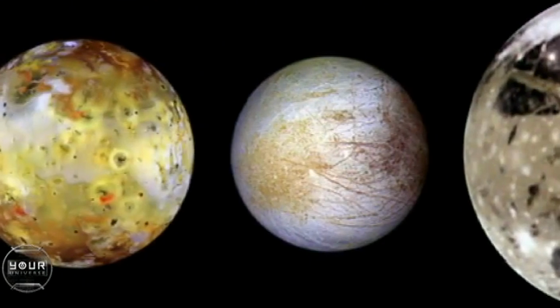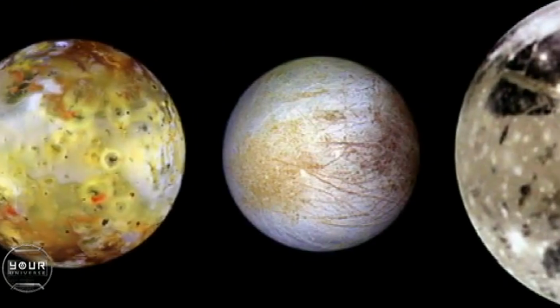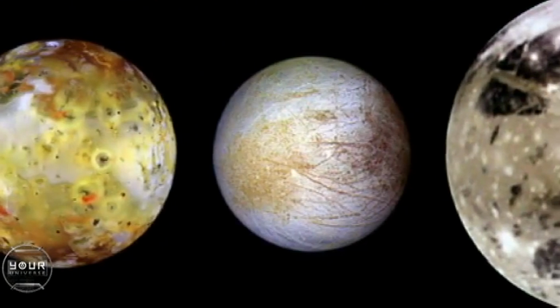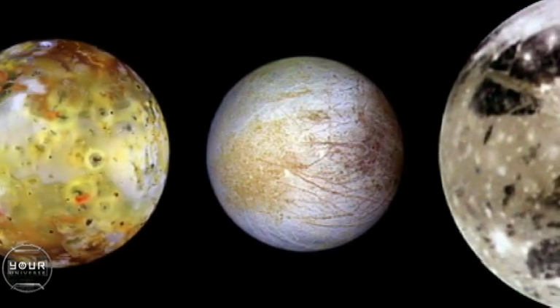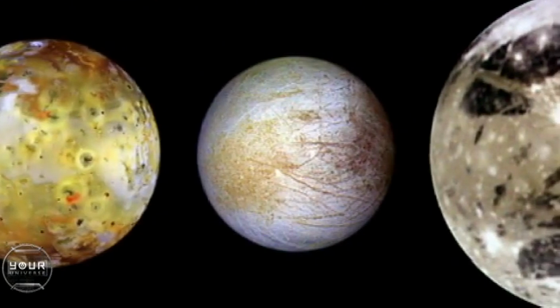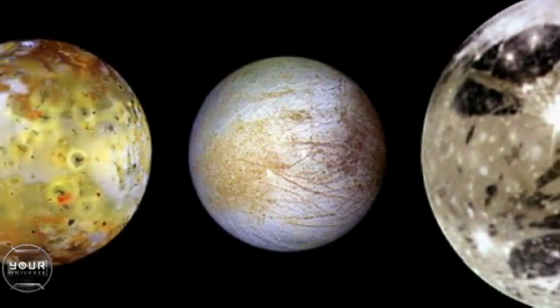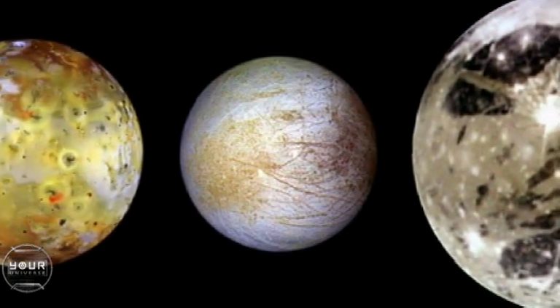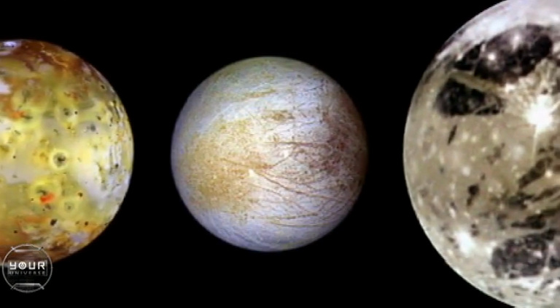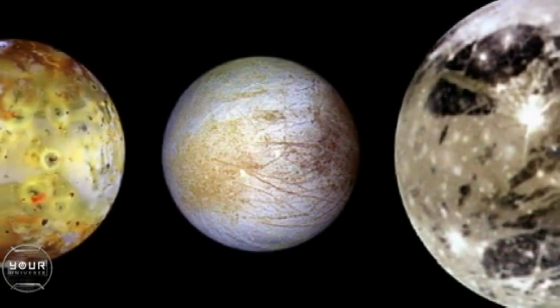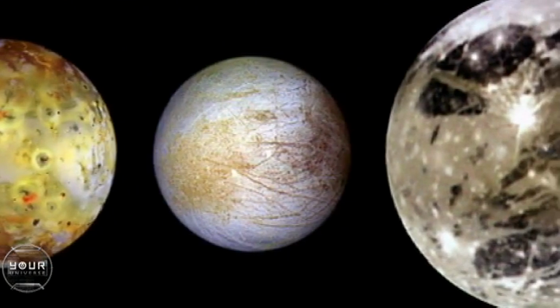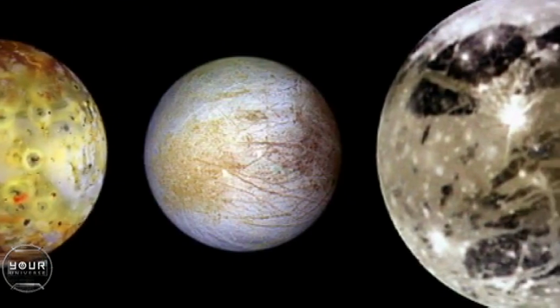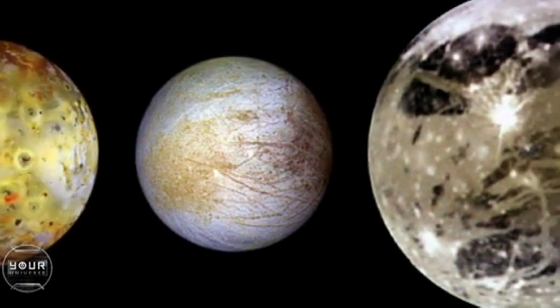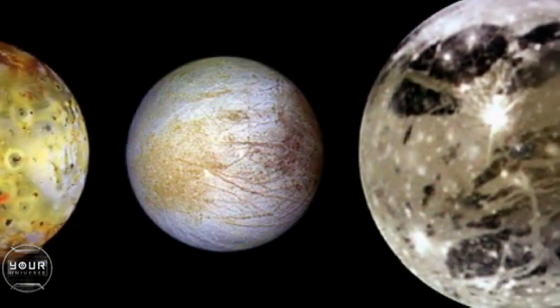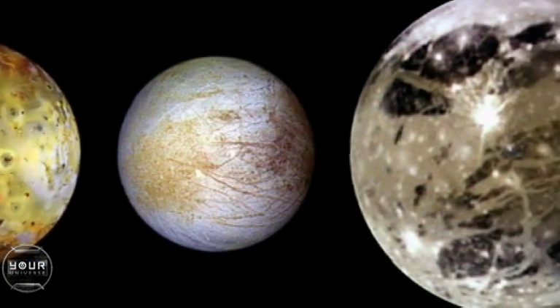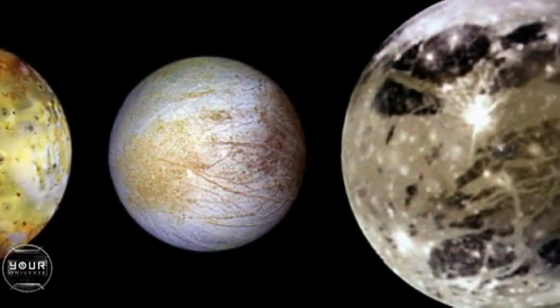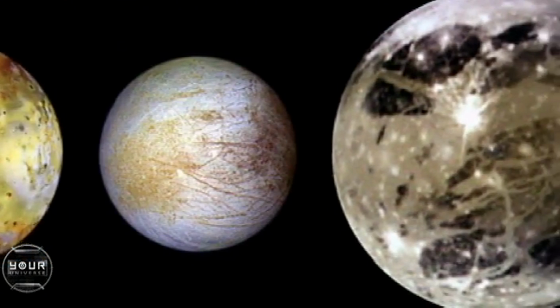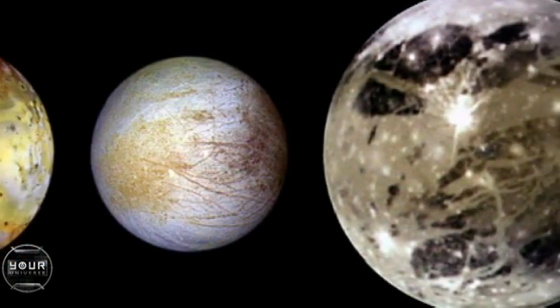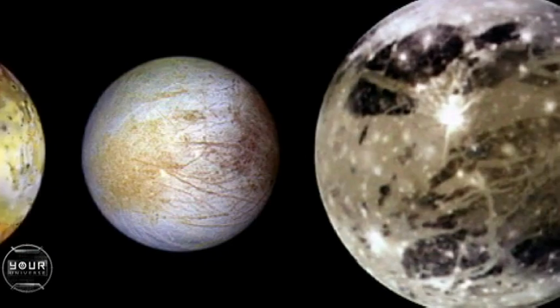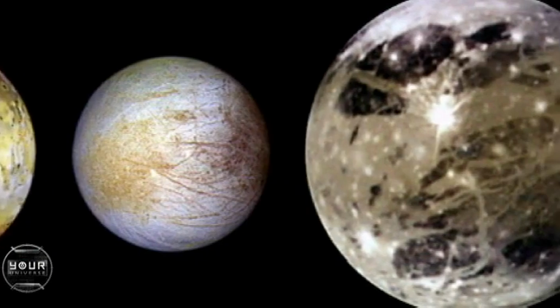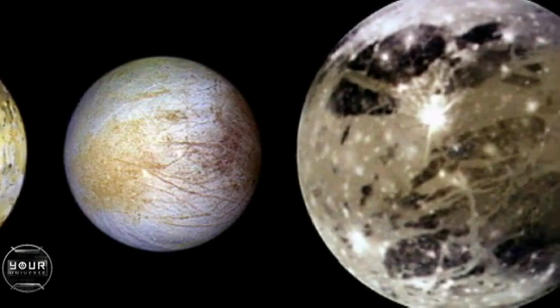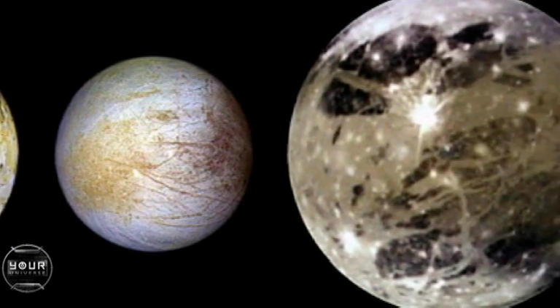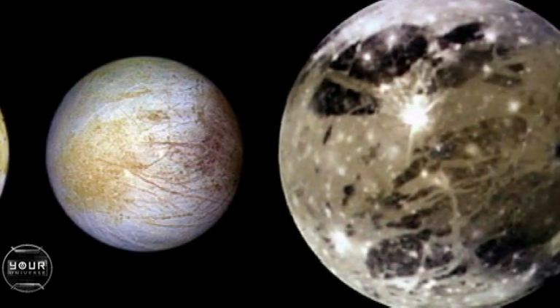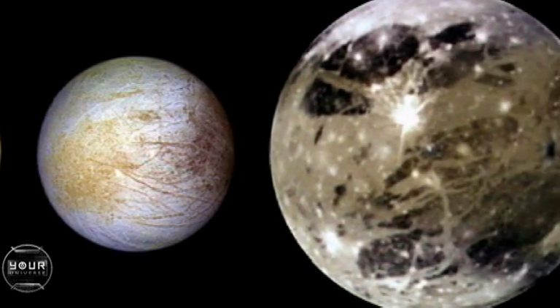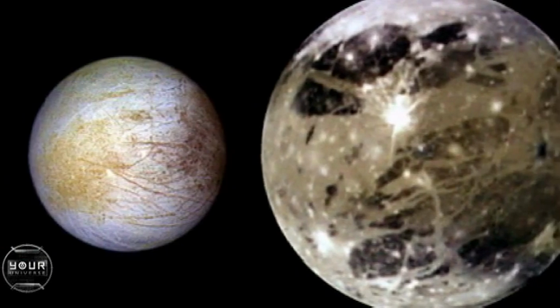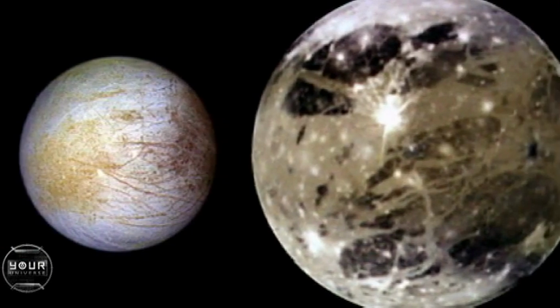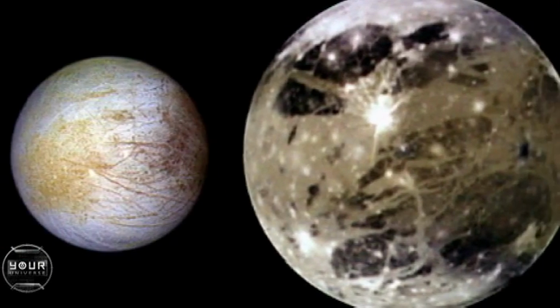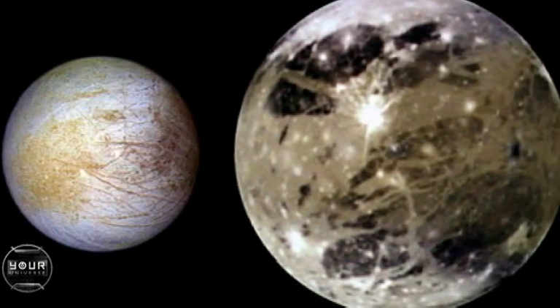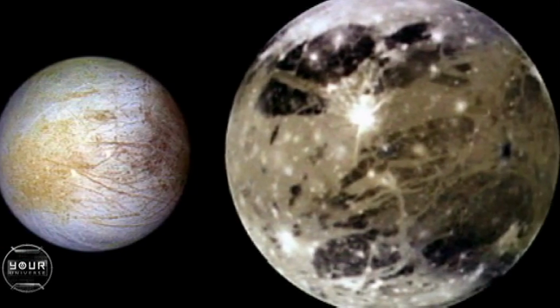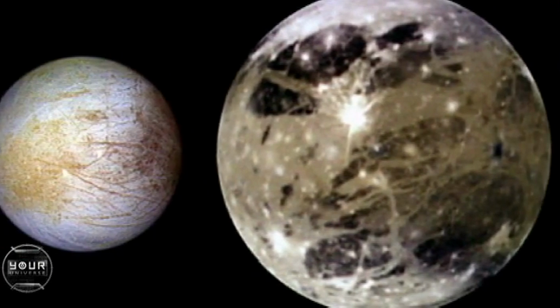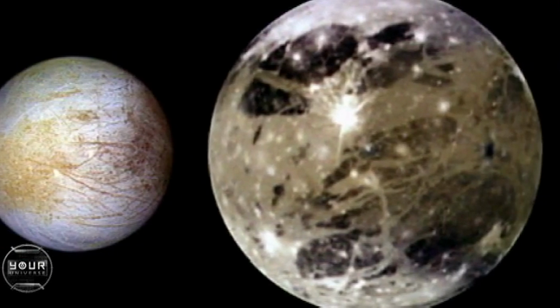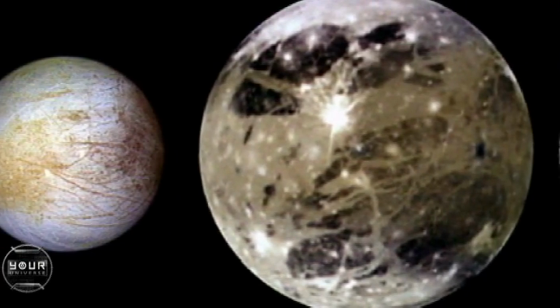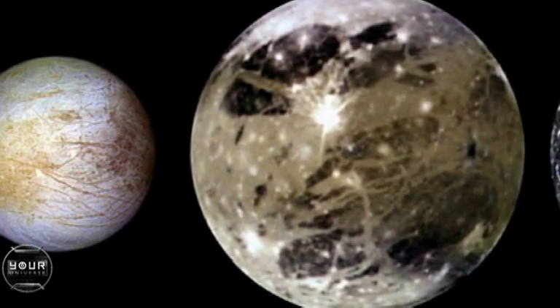Each of Galileo's four moons is a sizable planet in its own right, and each has a unique personality.